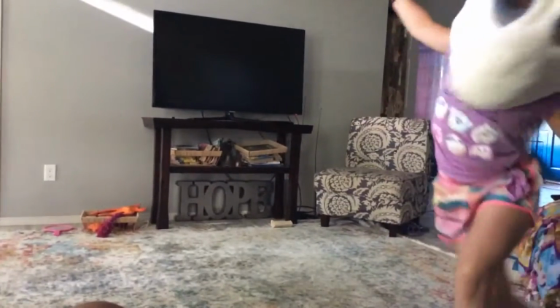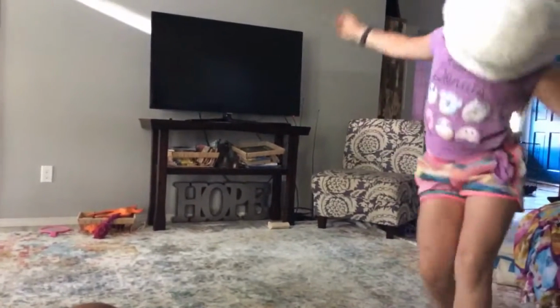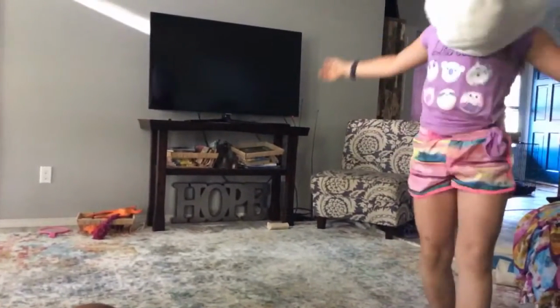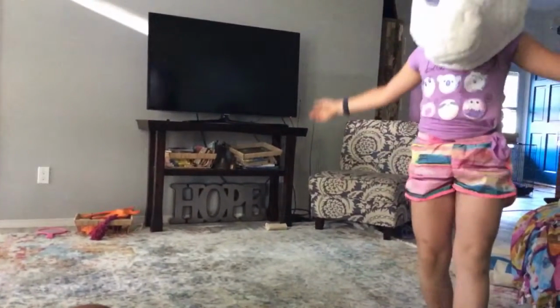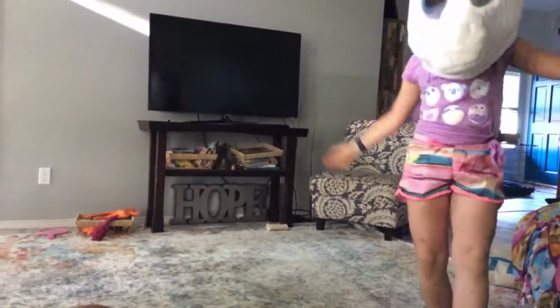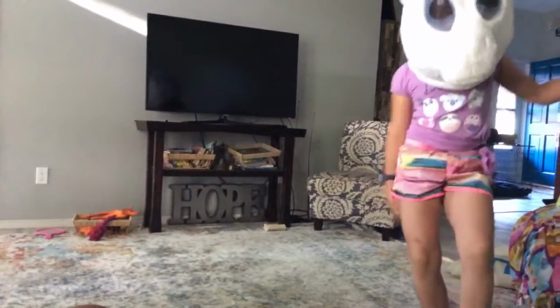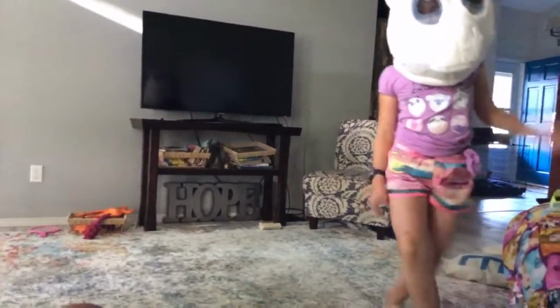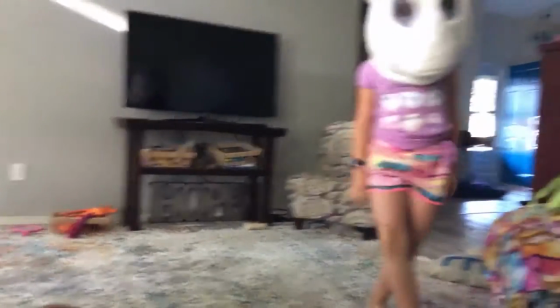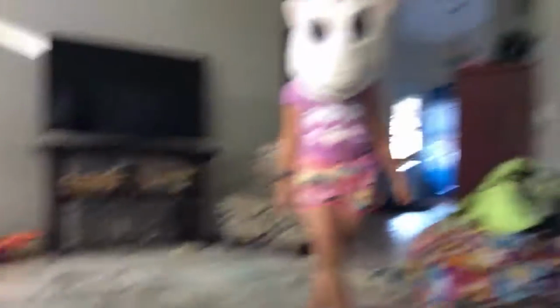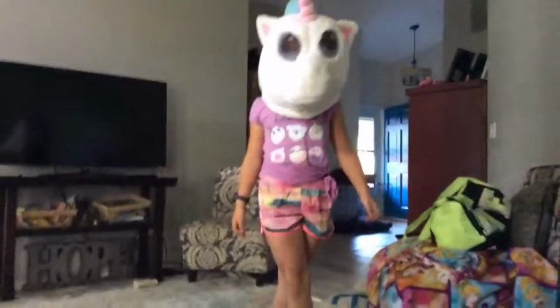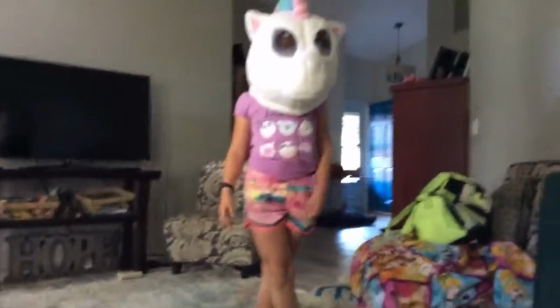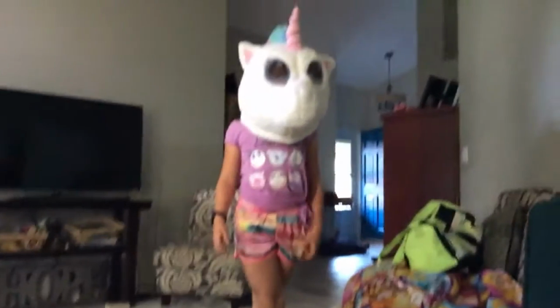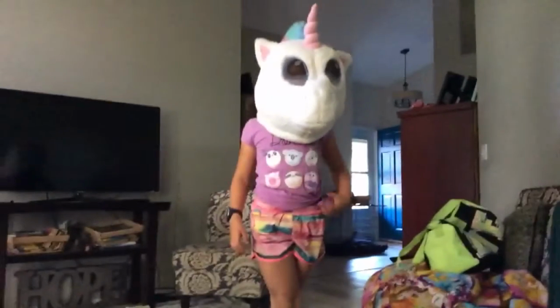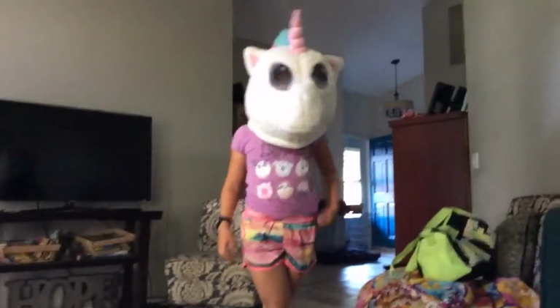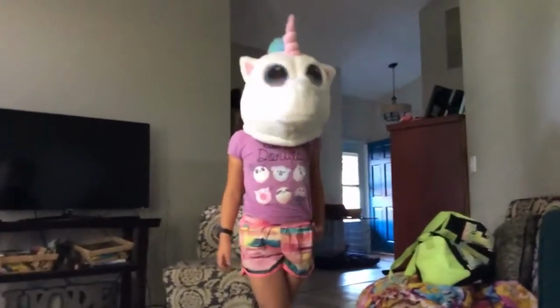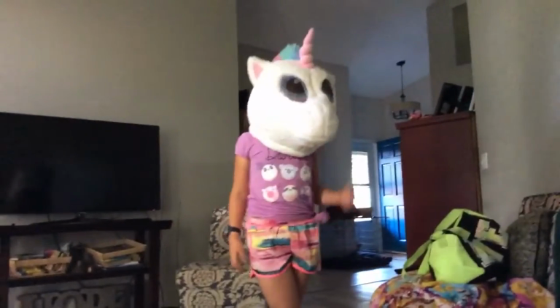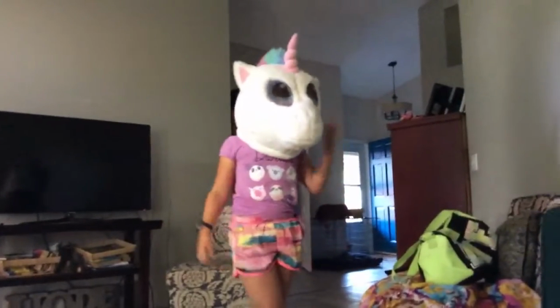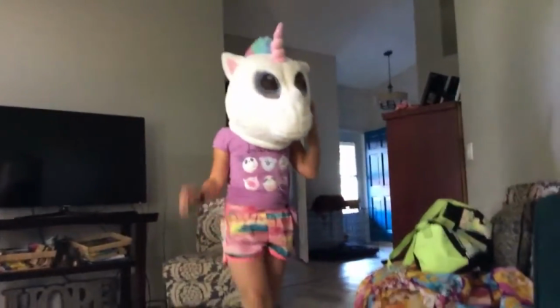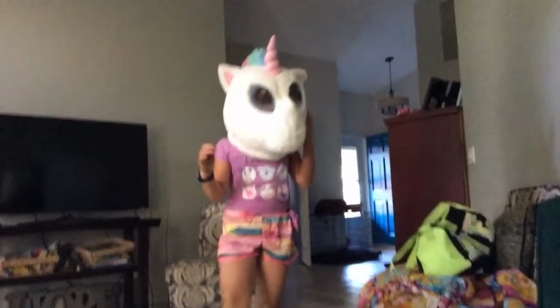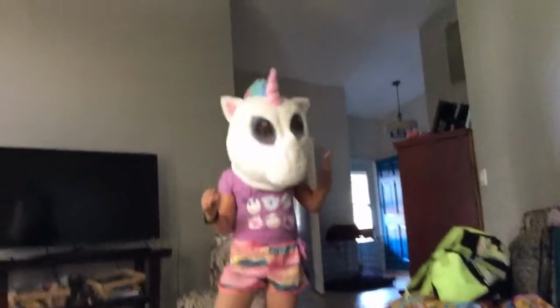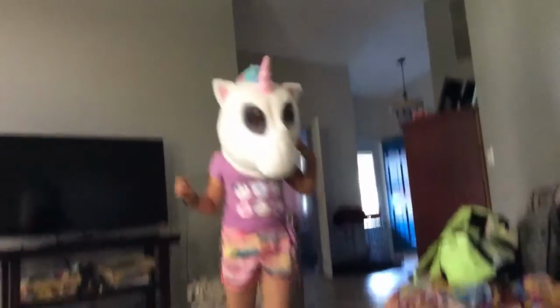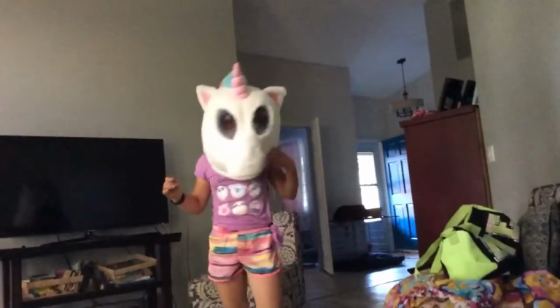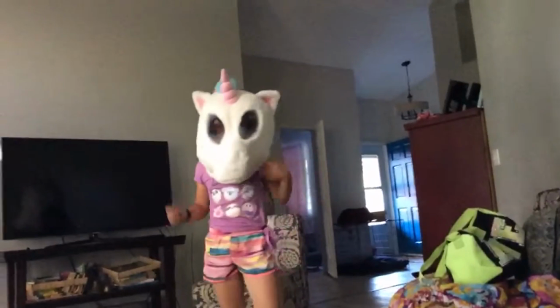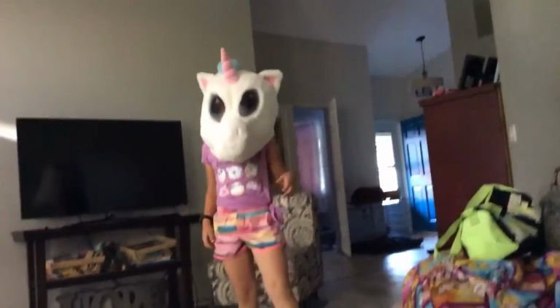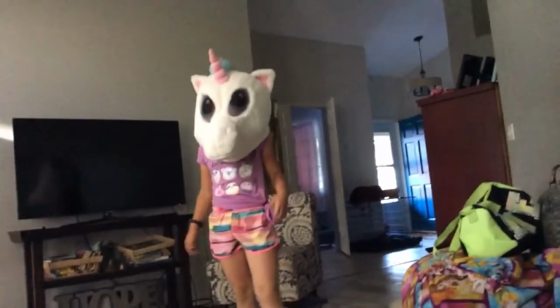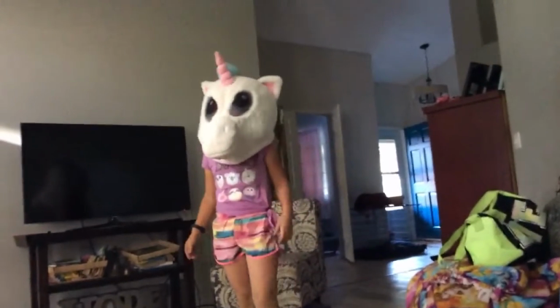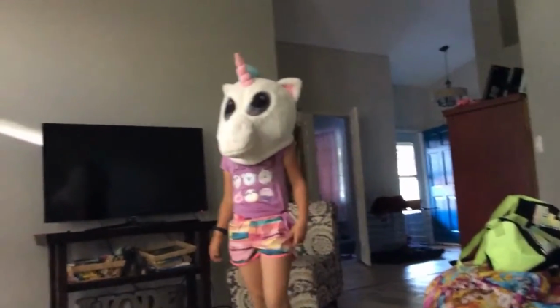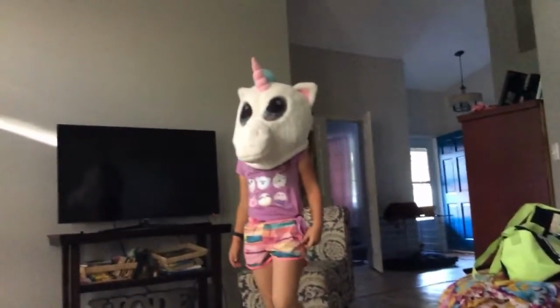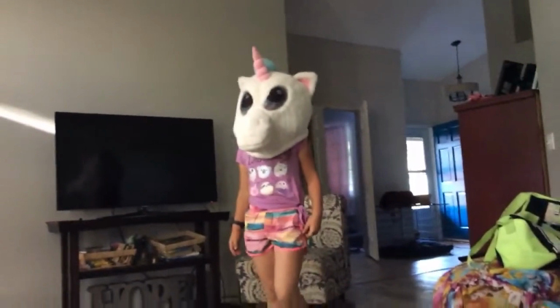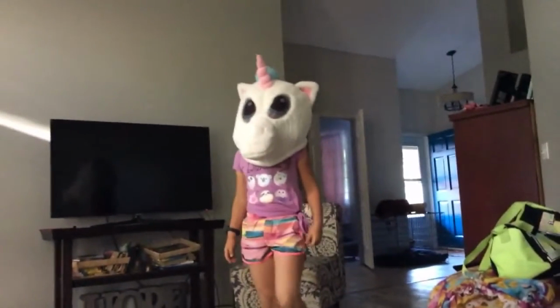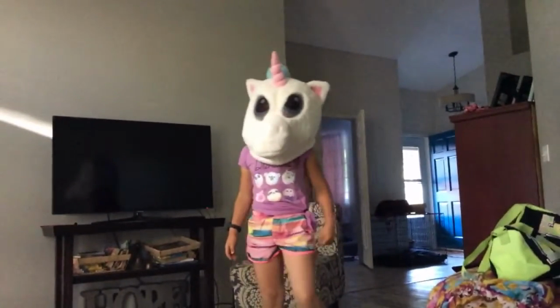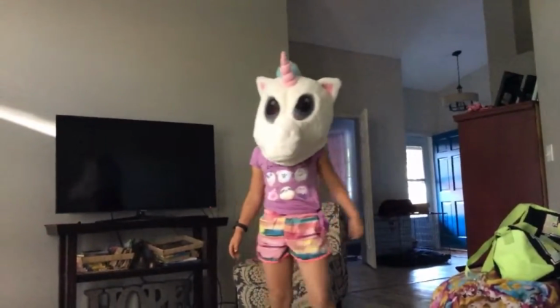Hello! This is Uni from UniLand. Today I'm going to show you how to do a cartwheel.